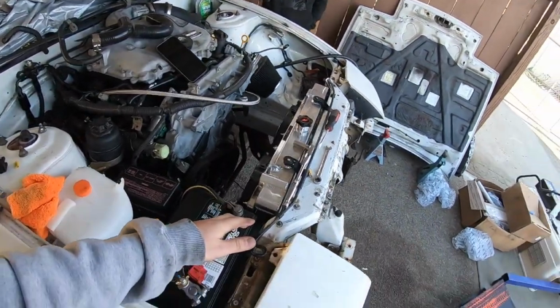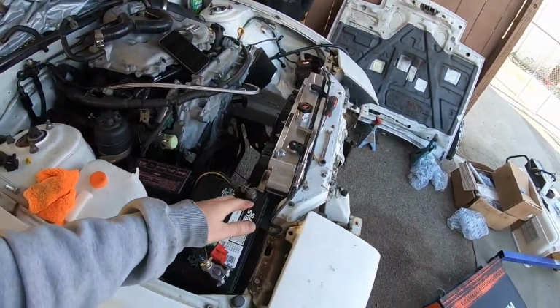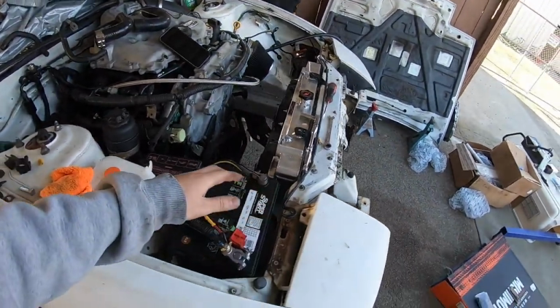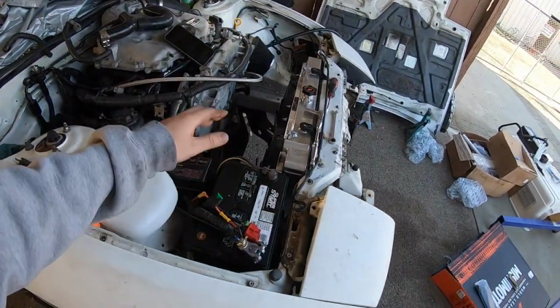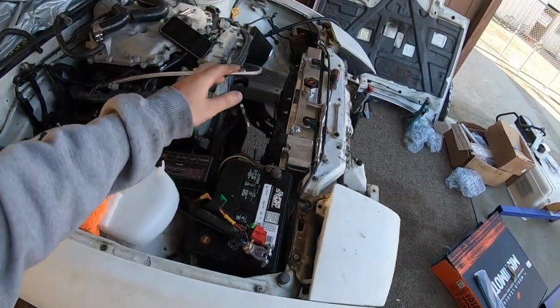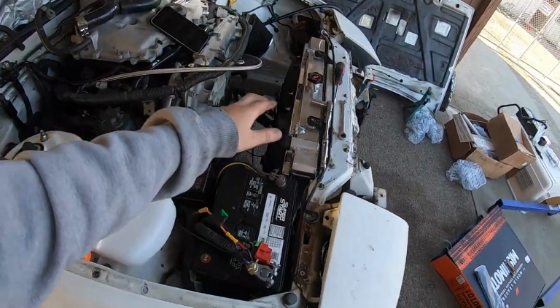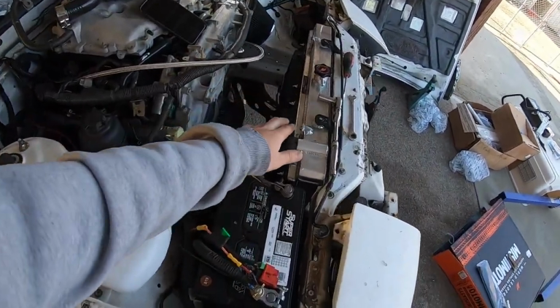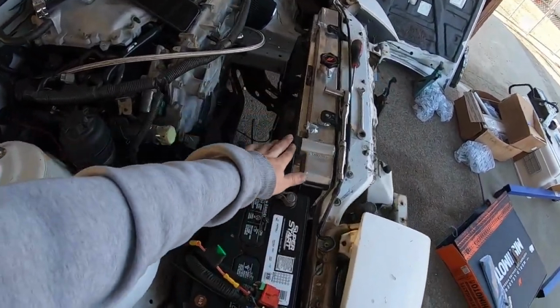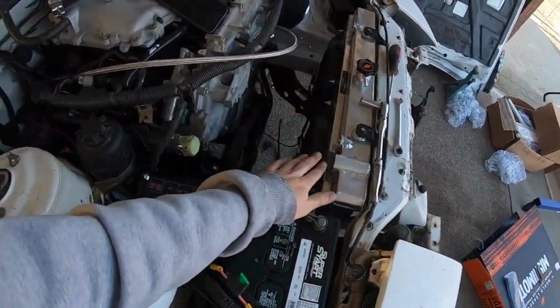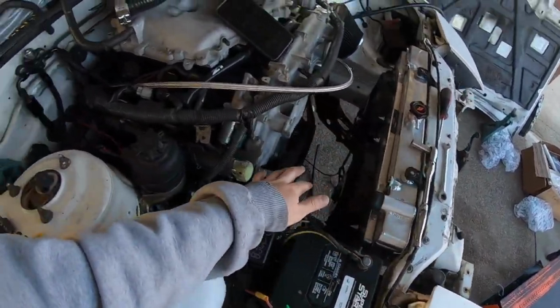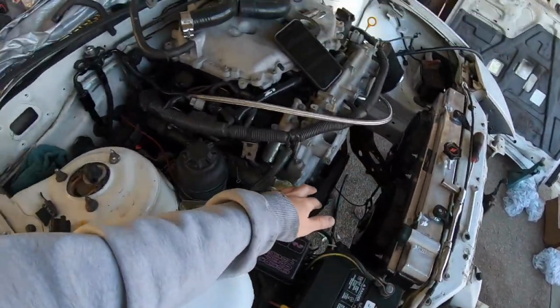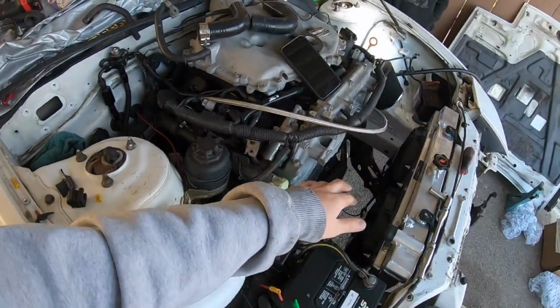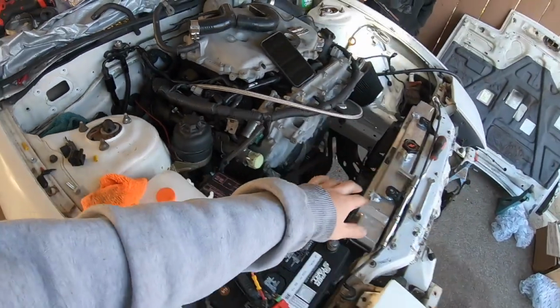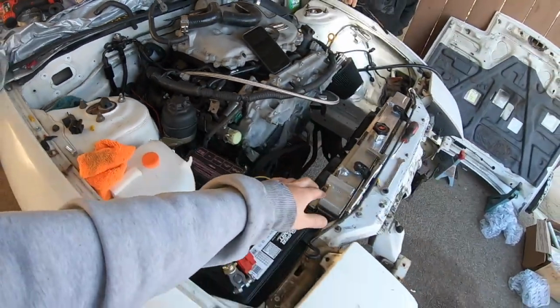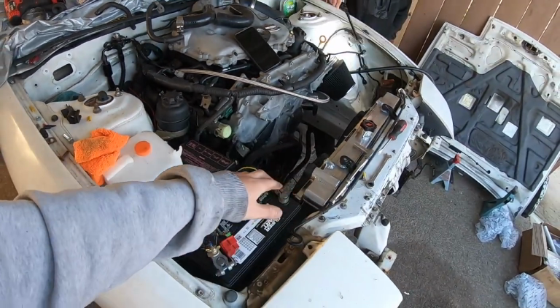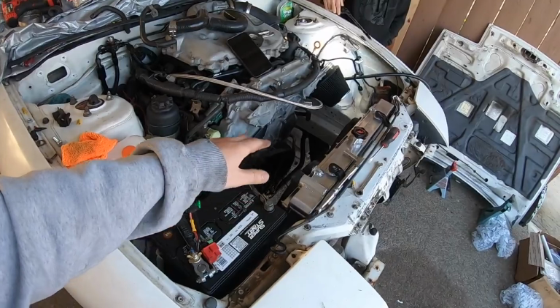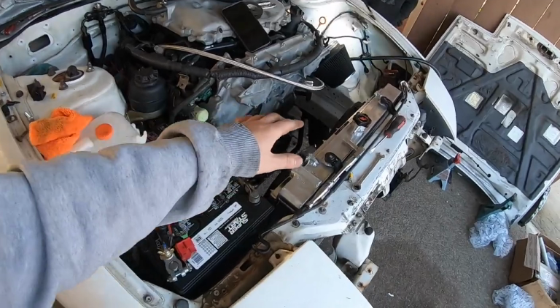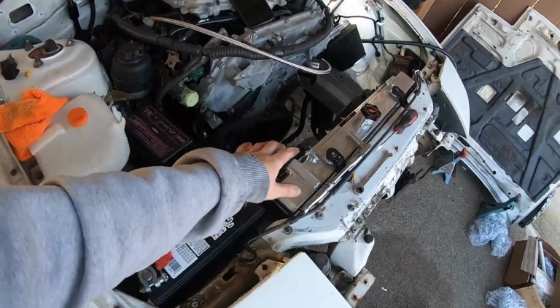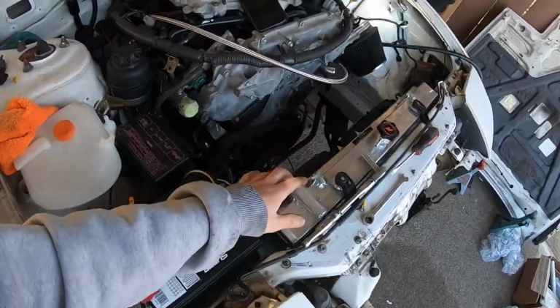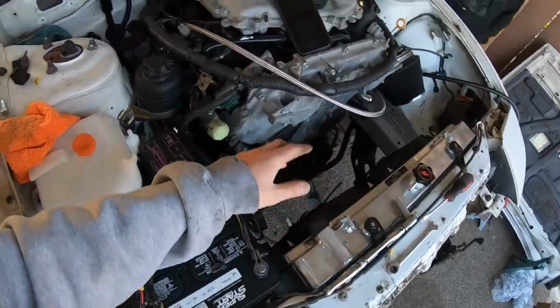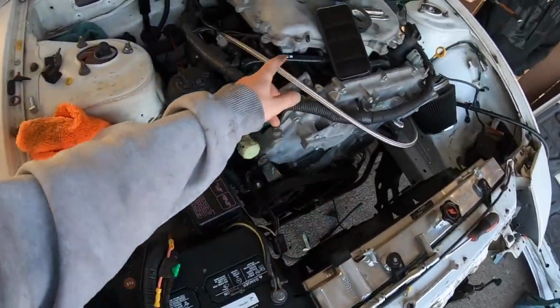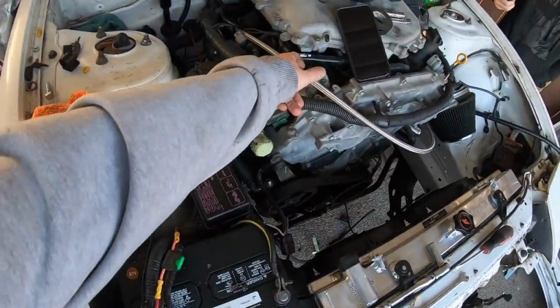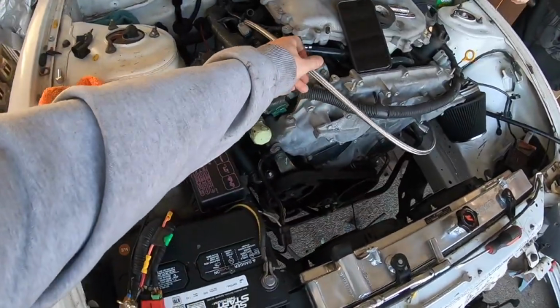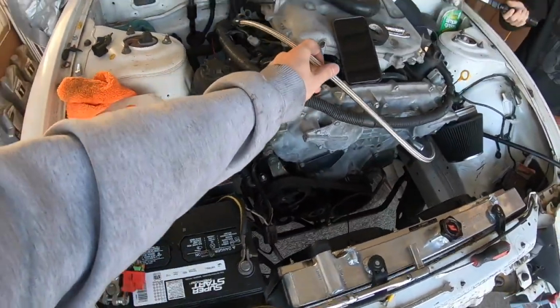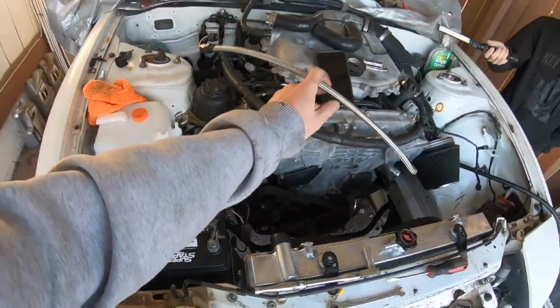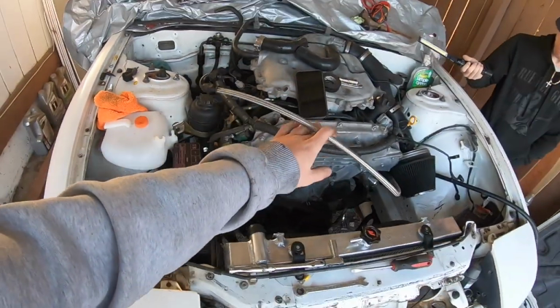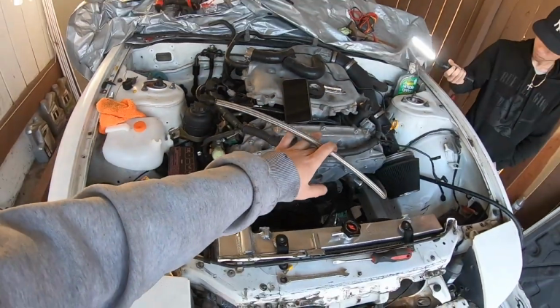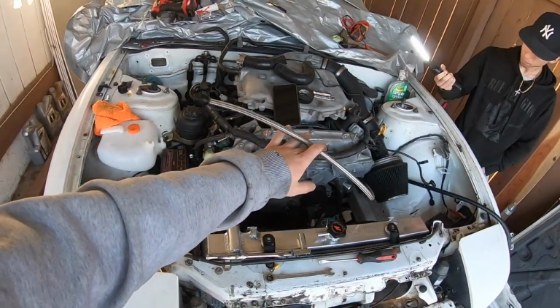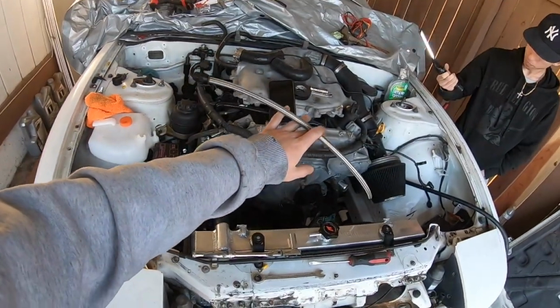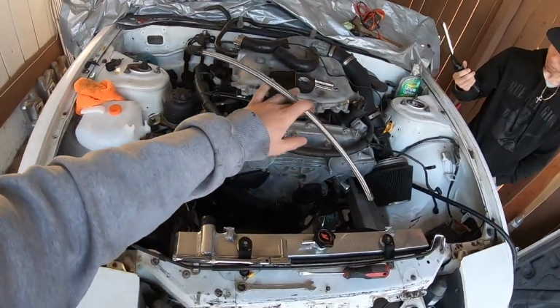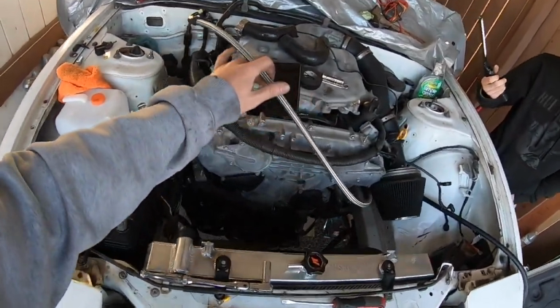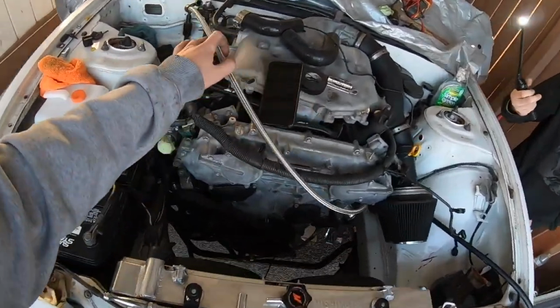Now I'm just going to put the hoses on and do all that stuff. Once I'm done with the hoses, I'm just going to finish up on the power steering stuff.